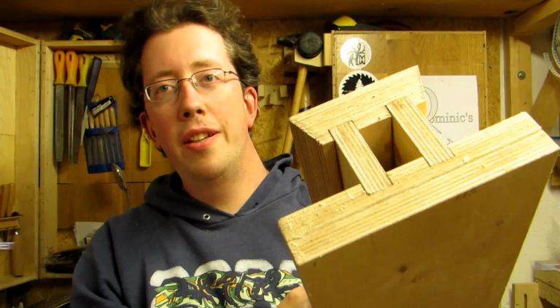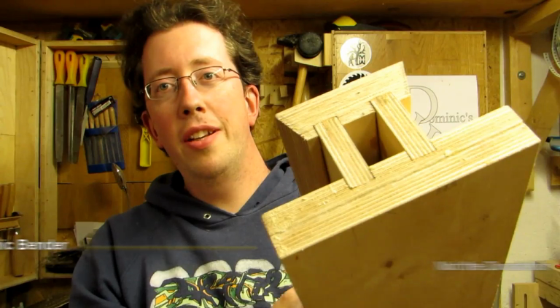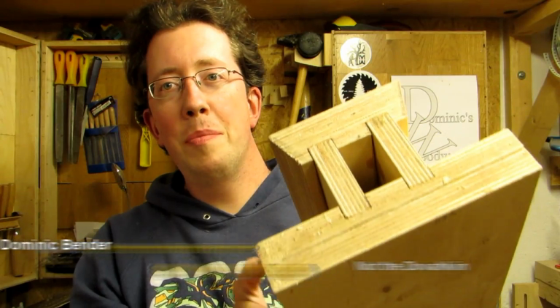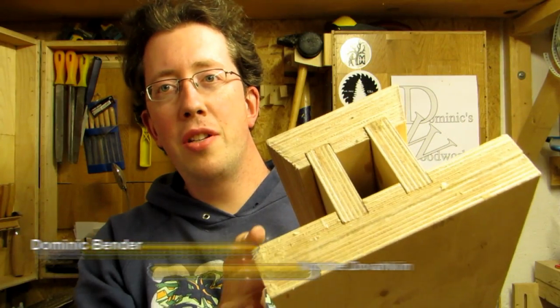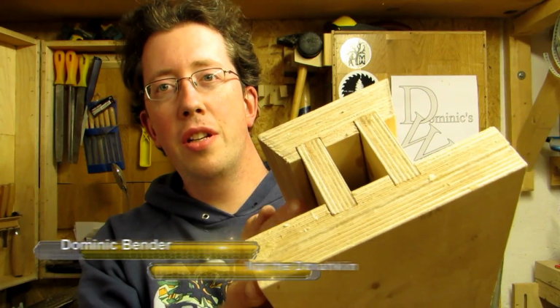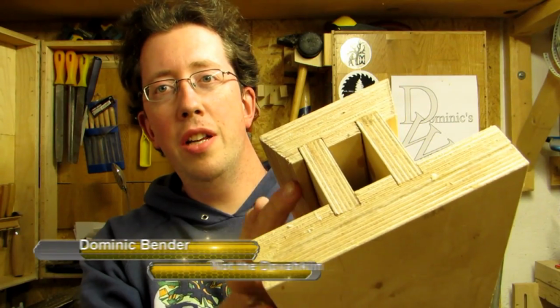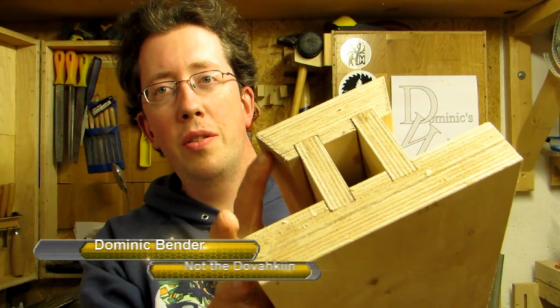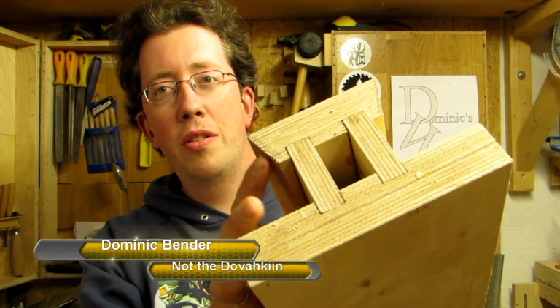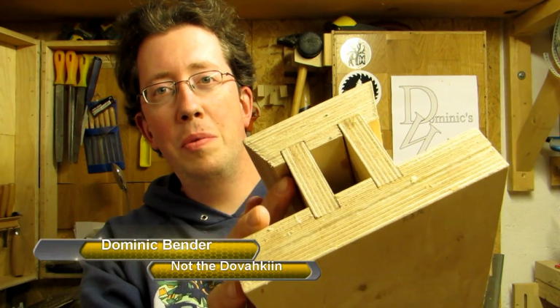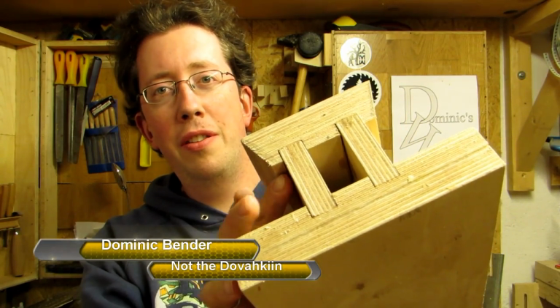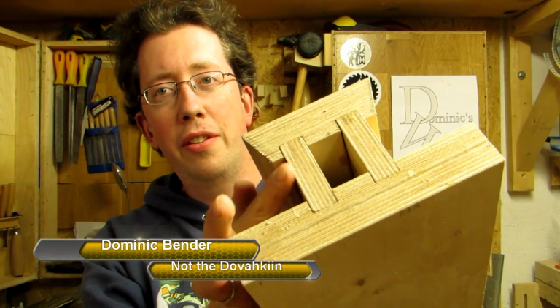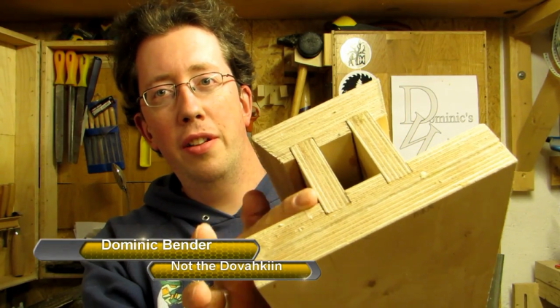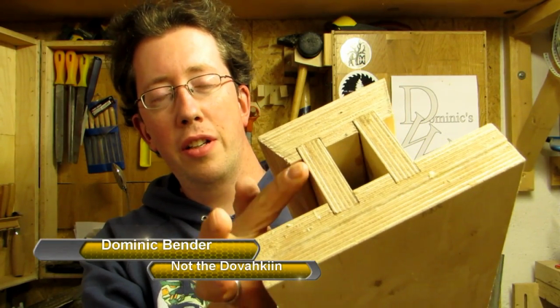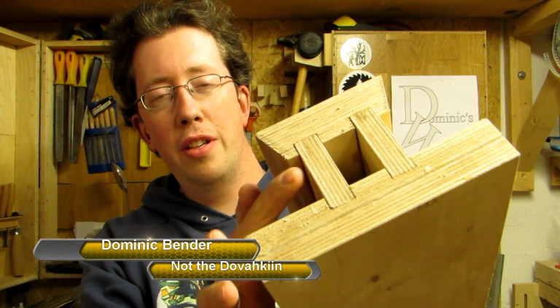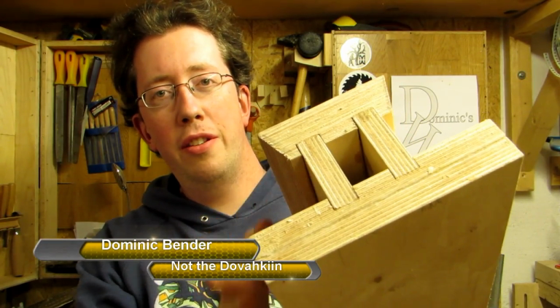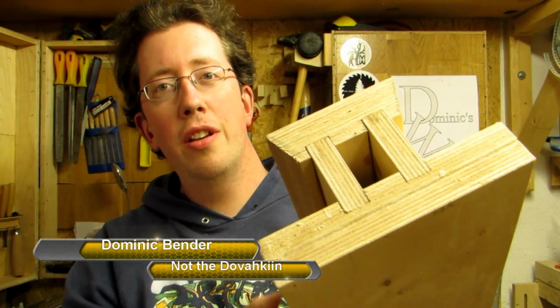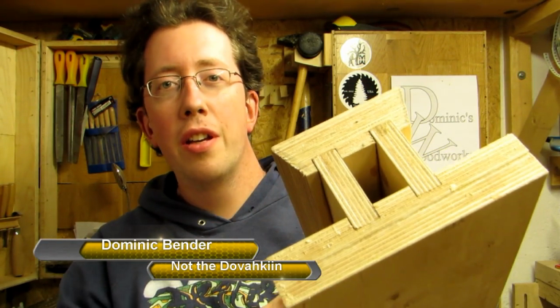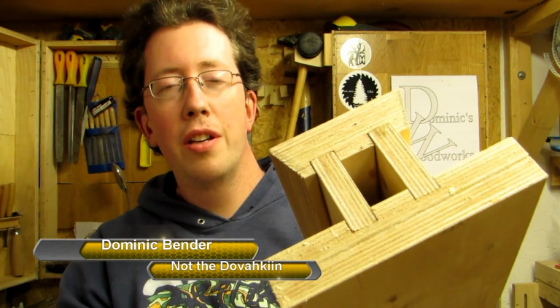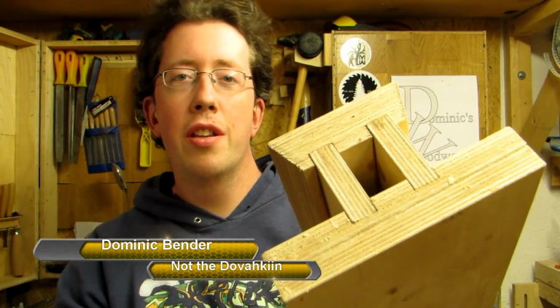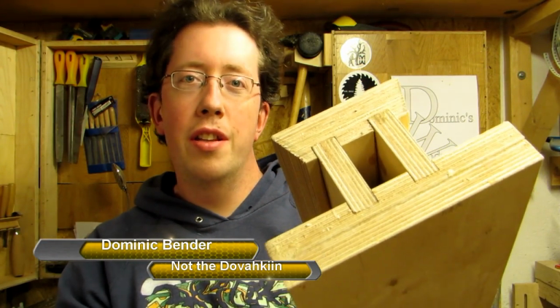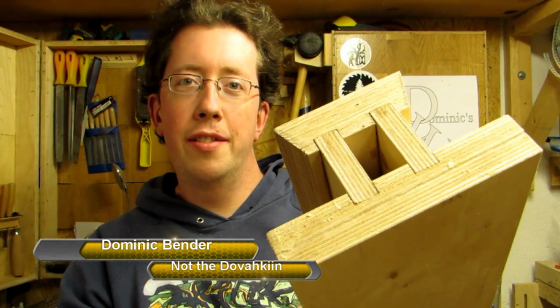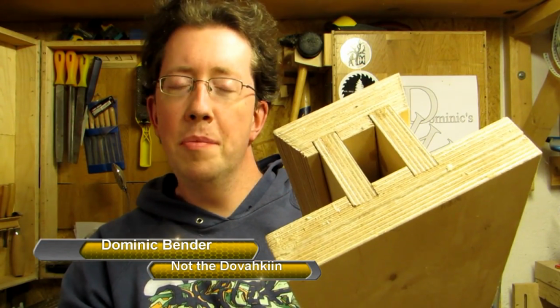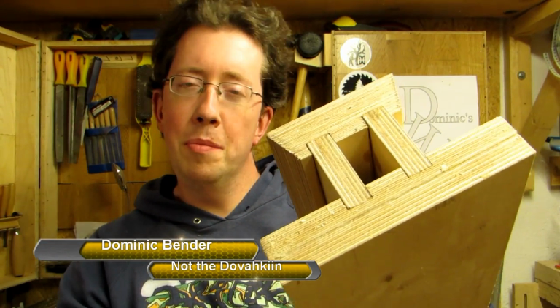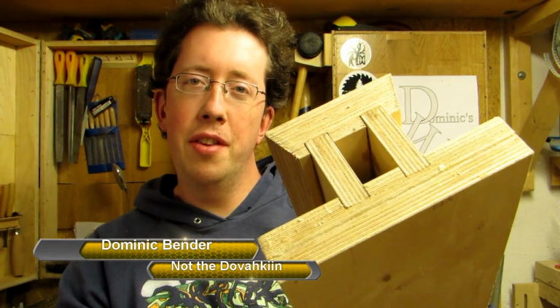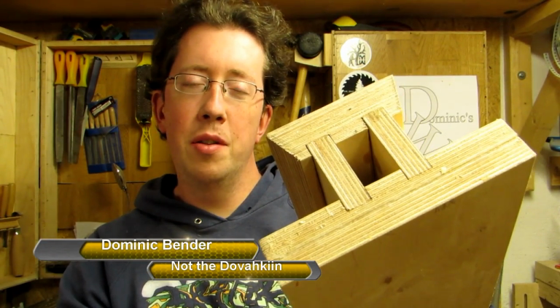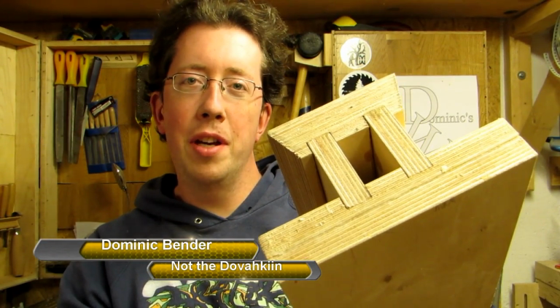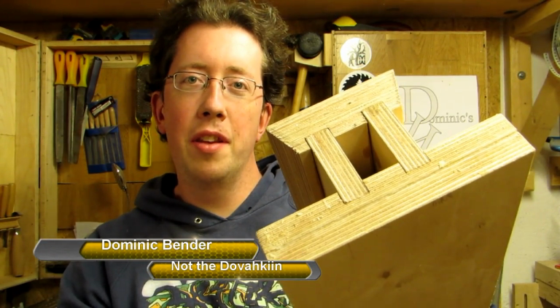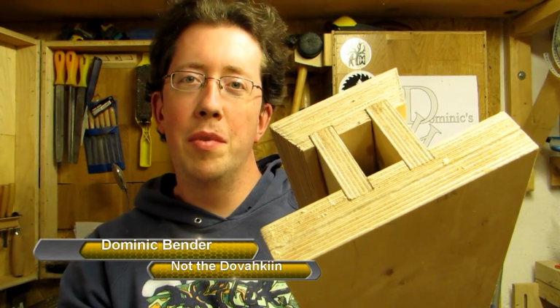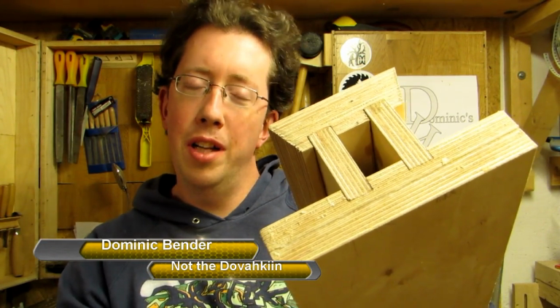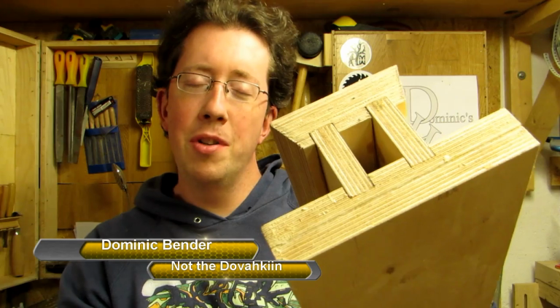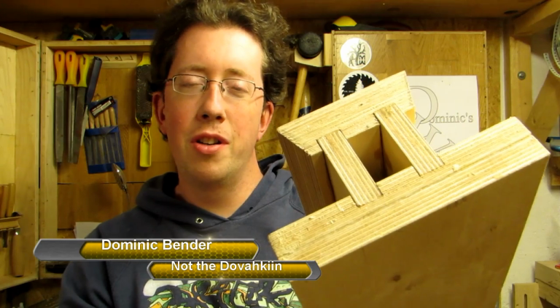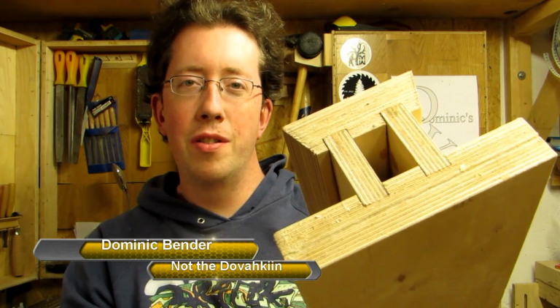Need a set of matching dados into pieces, like these here — here is a simple method to make them. Let me show you.